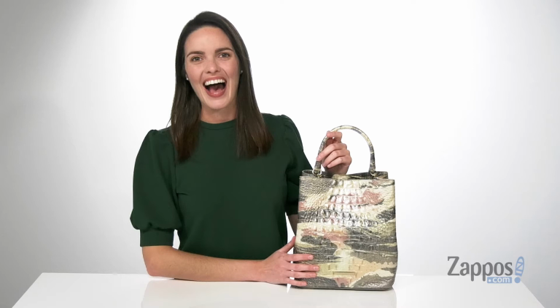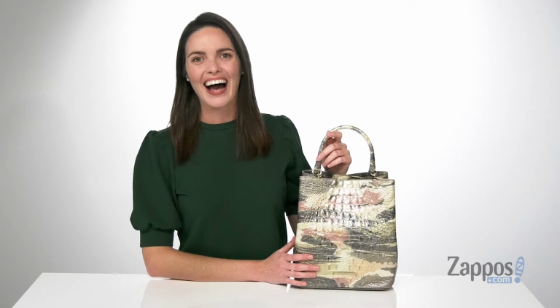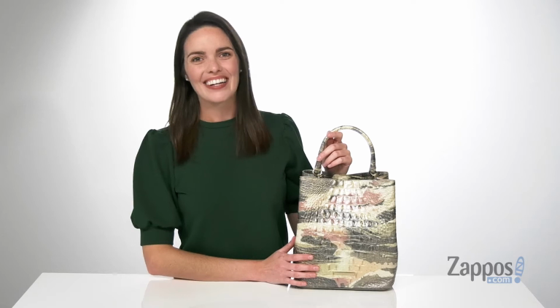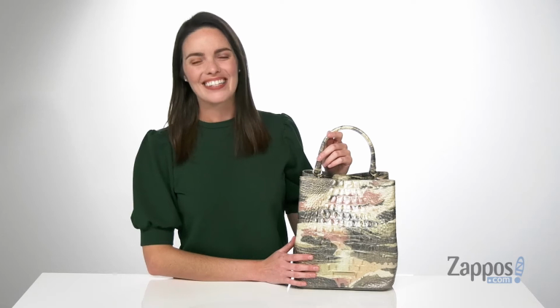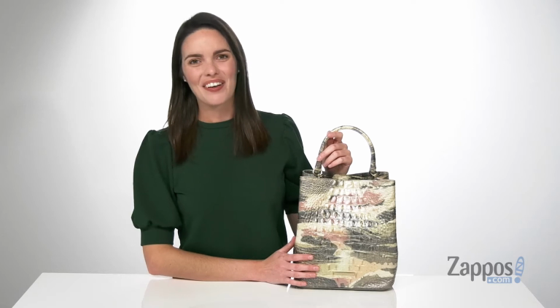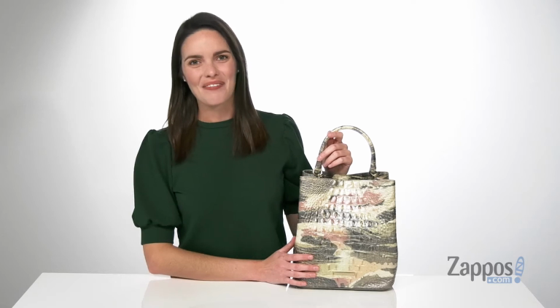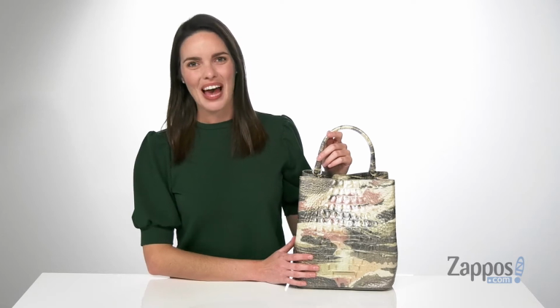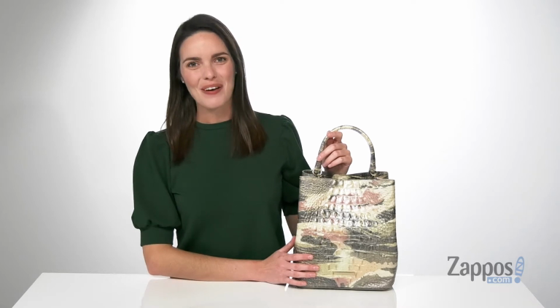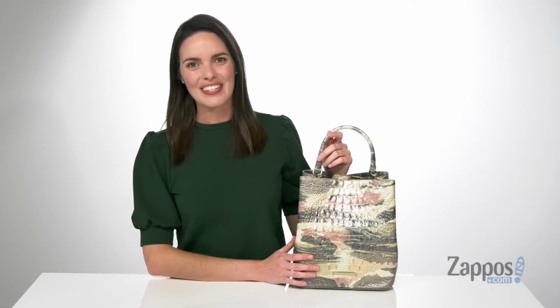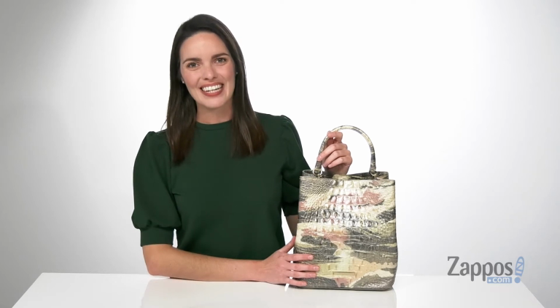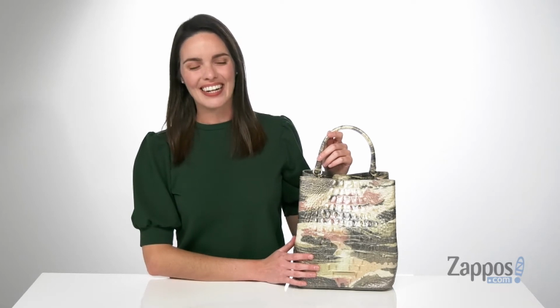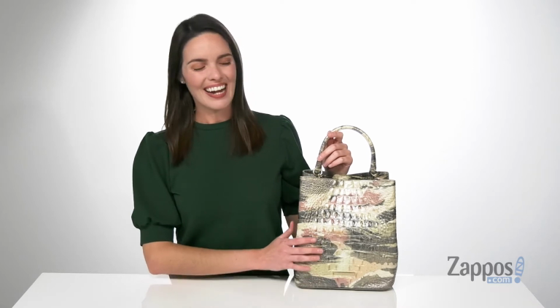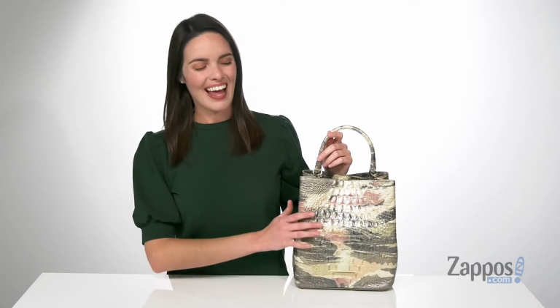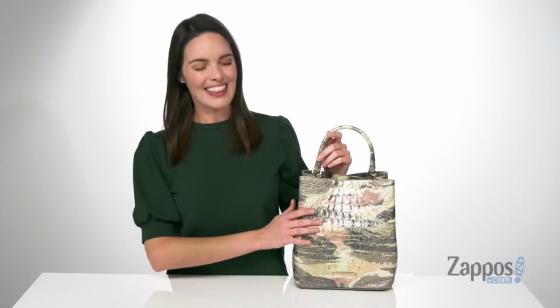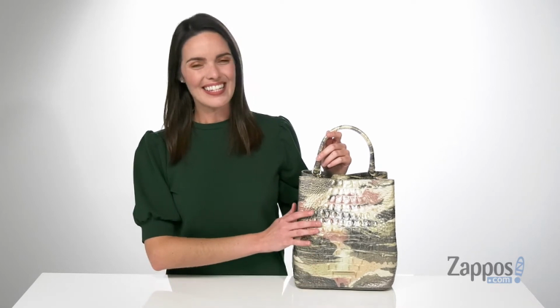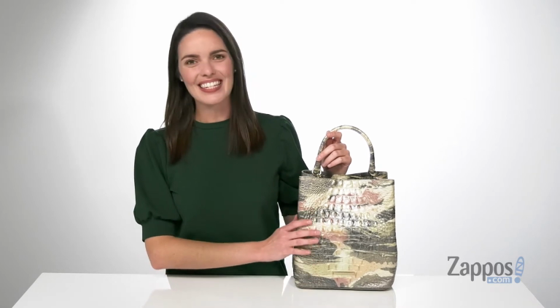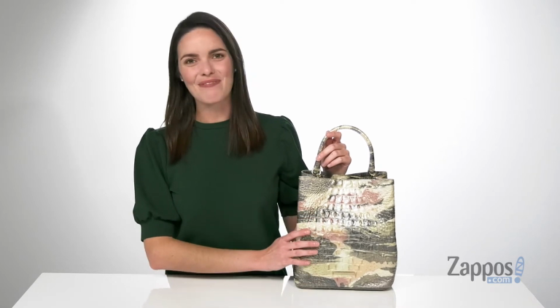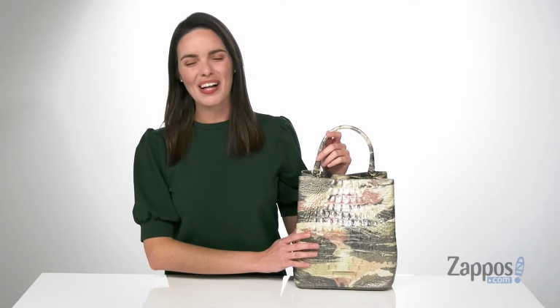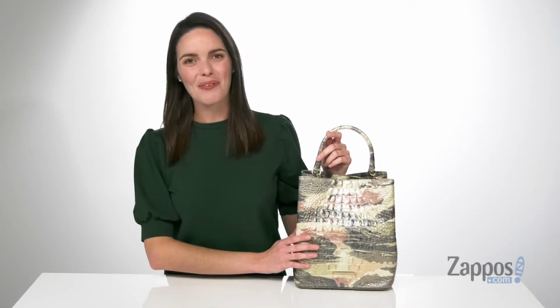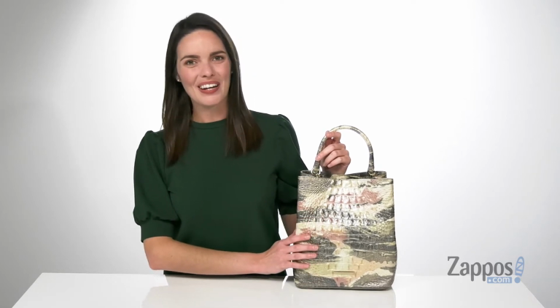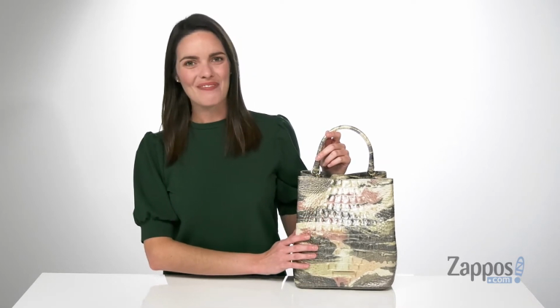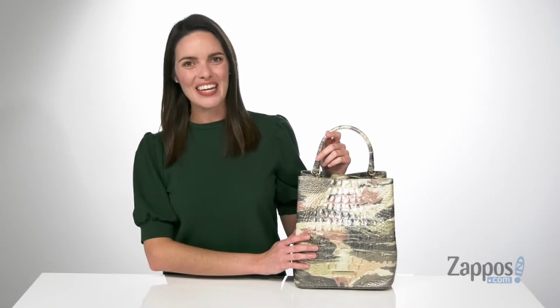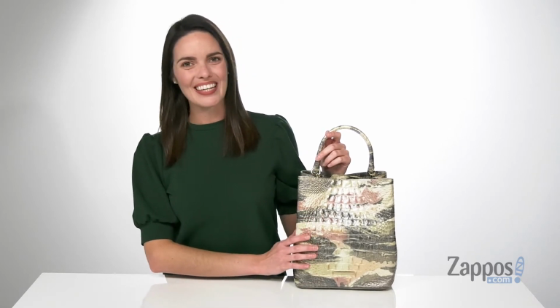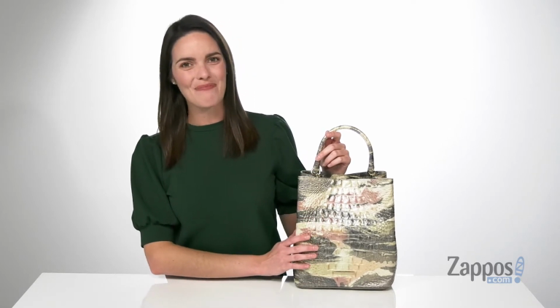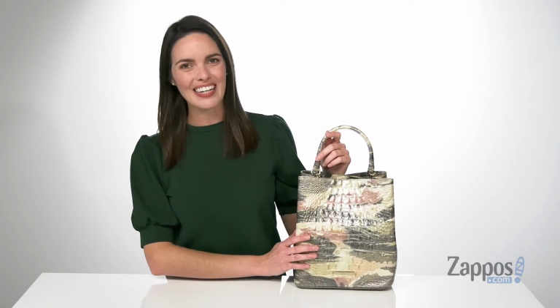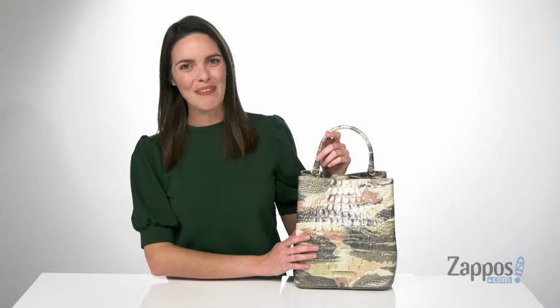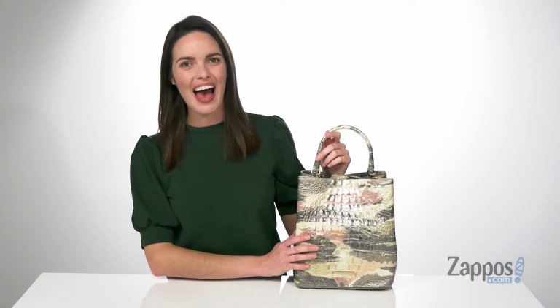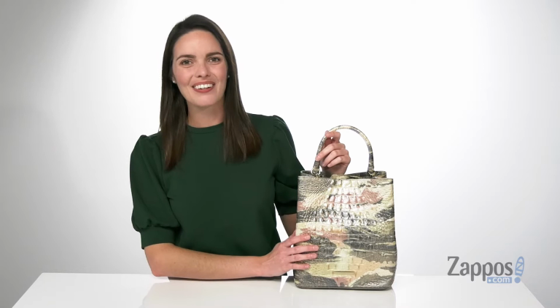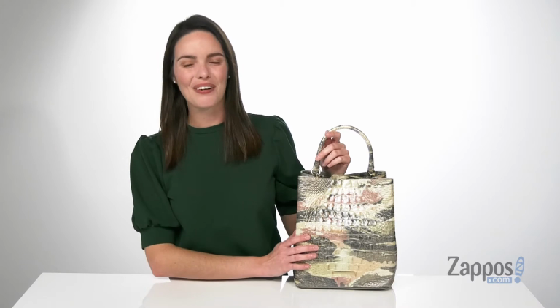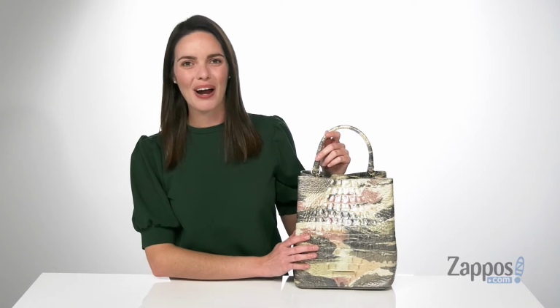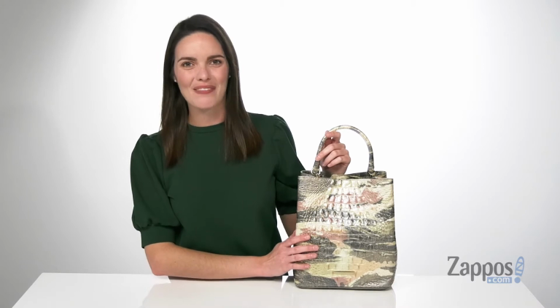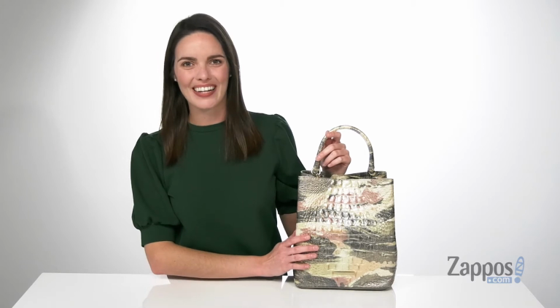Hi, Zoe from Zappos here, and this is the Melbourne Amelia Bucket Bag from Brahmin.